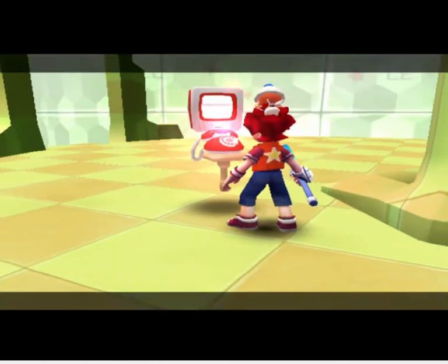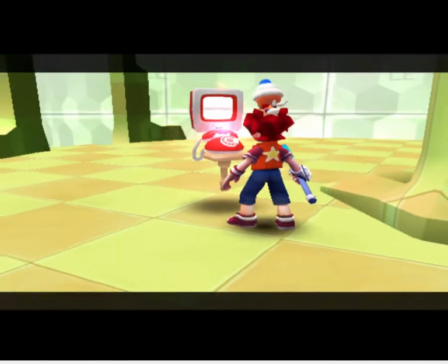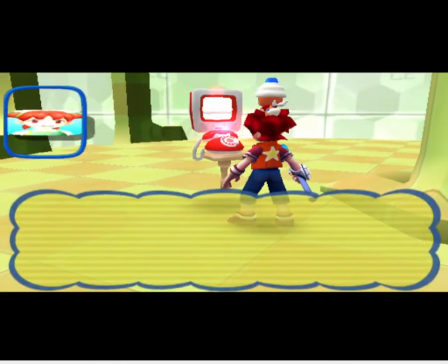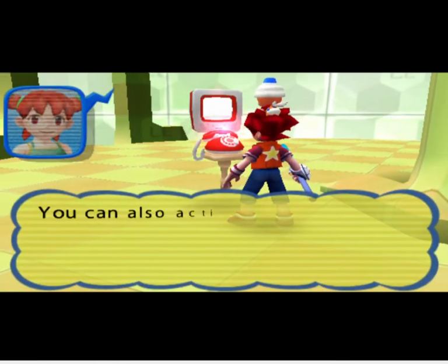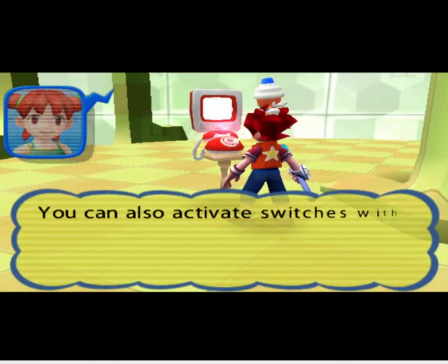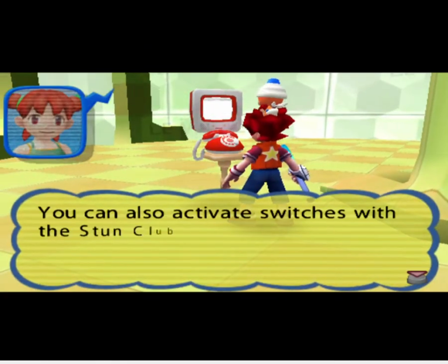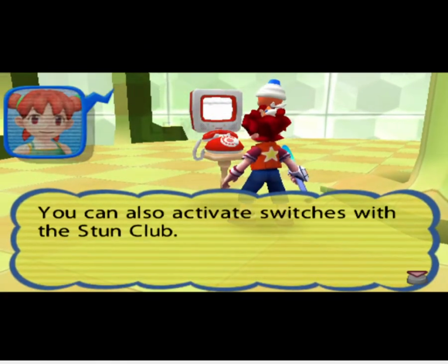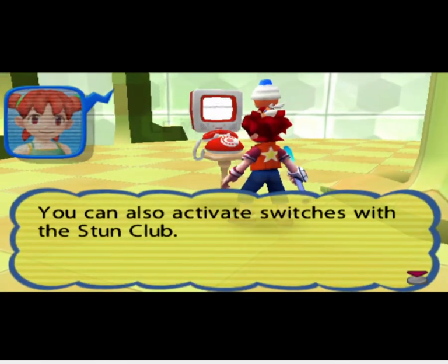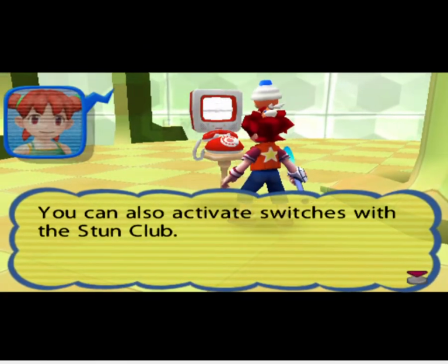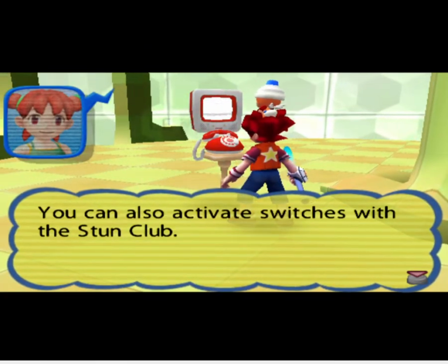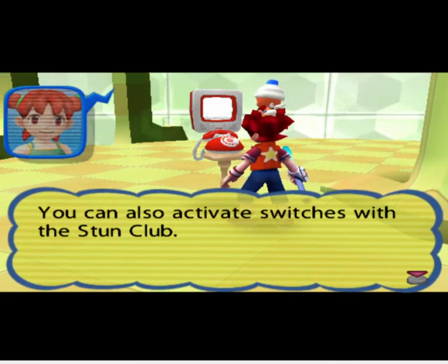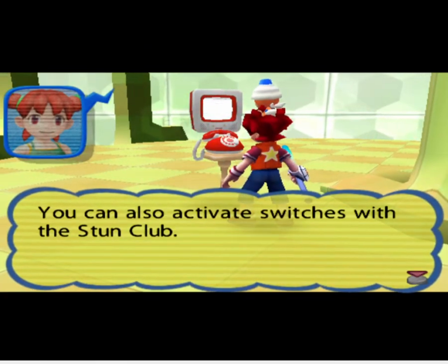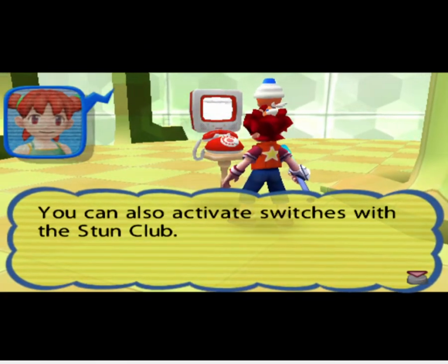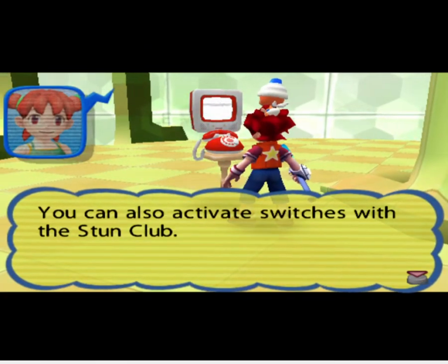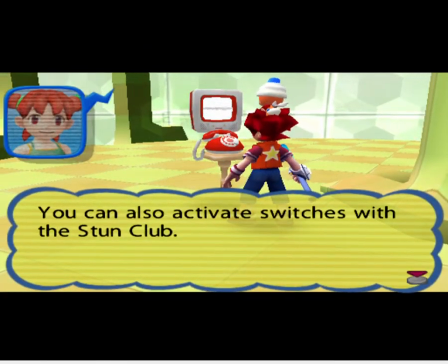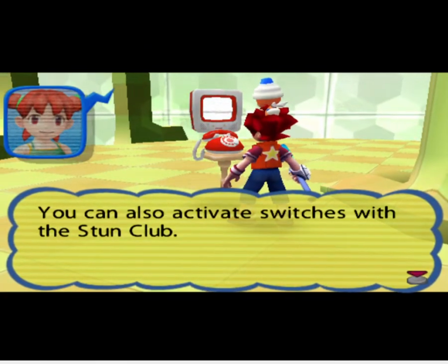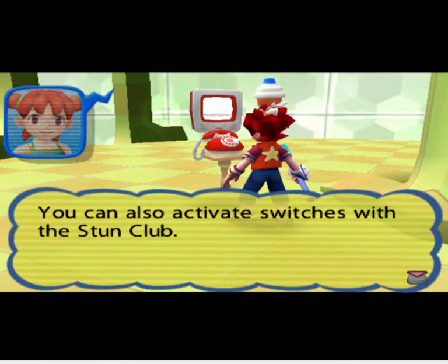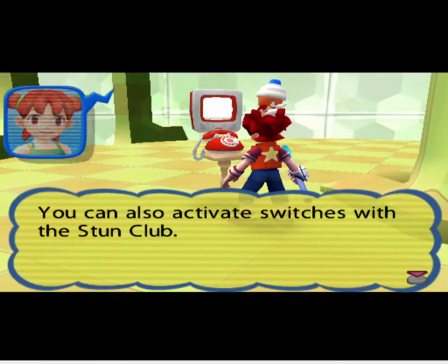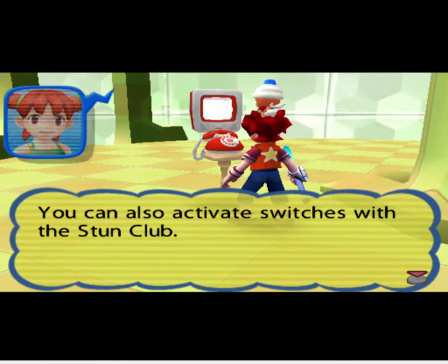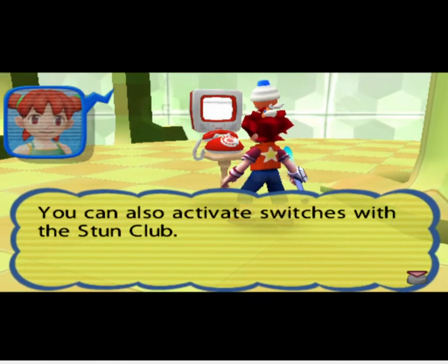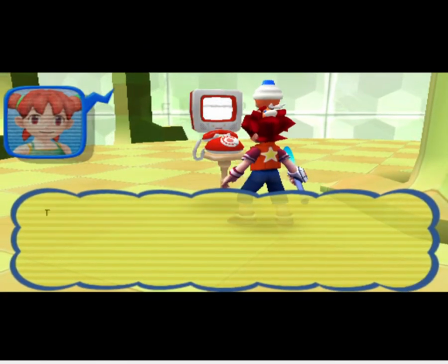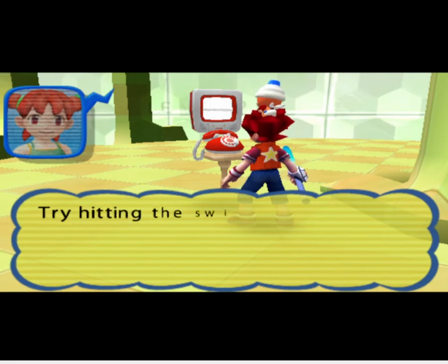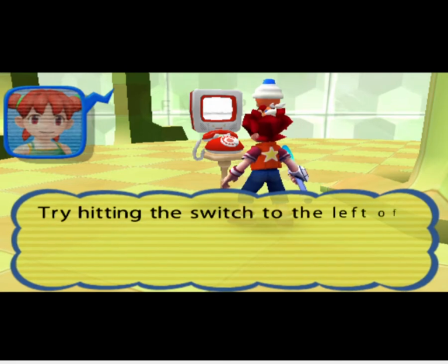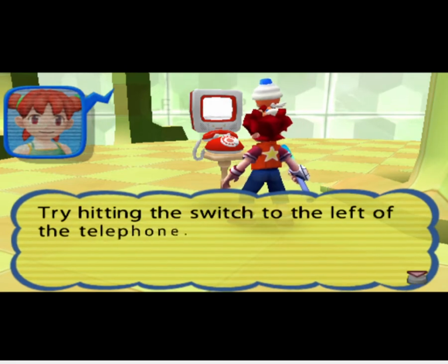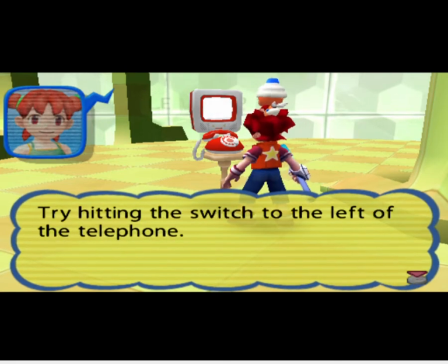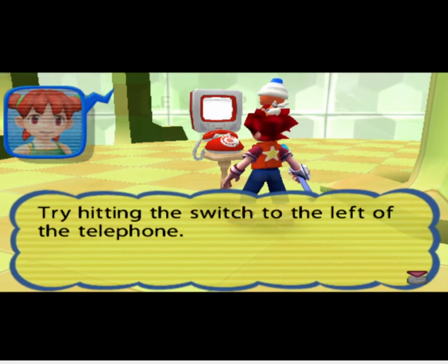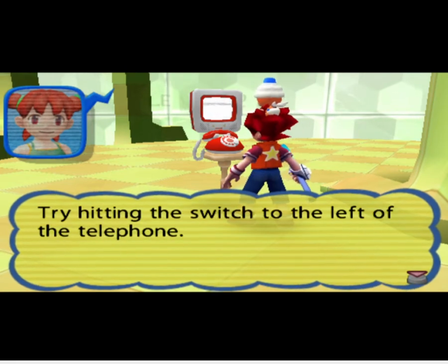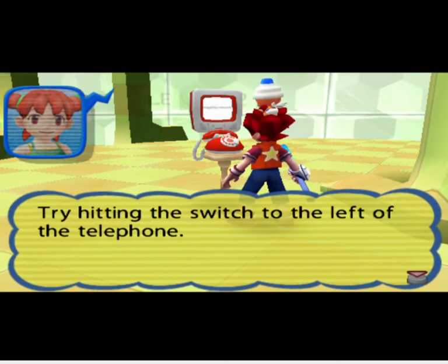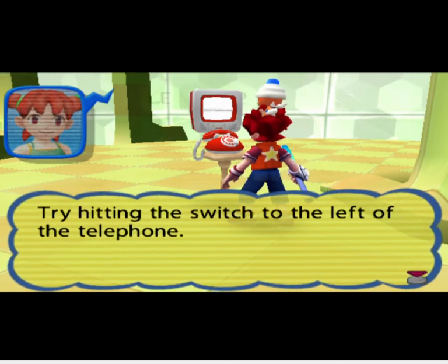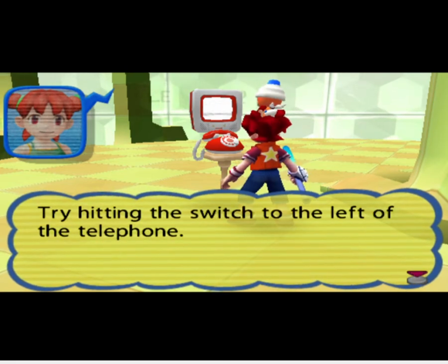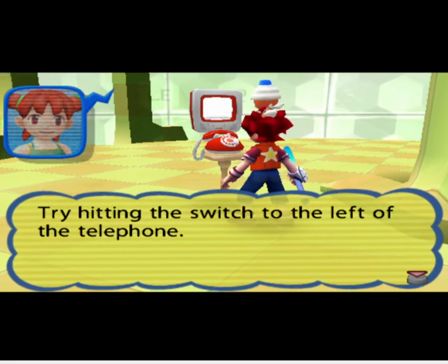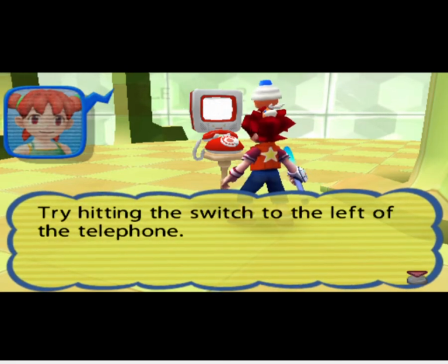You can also activate switches with the Stun Club. Try hitting the switch to the left of the telephone.